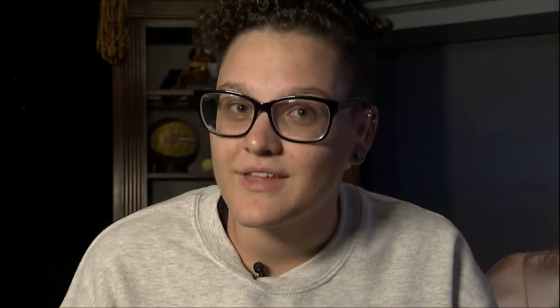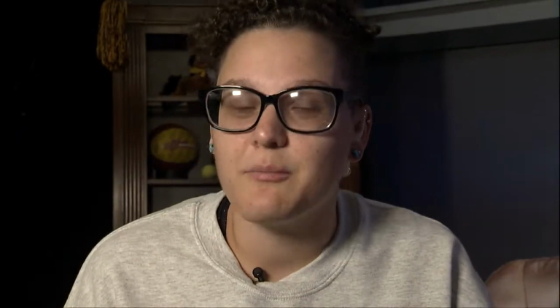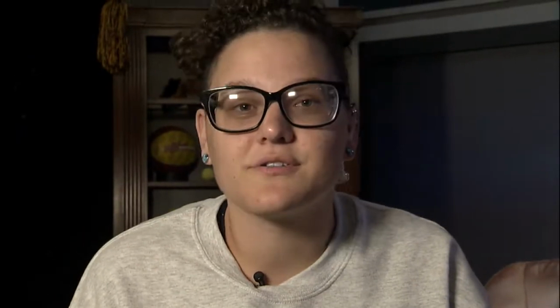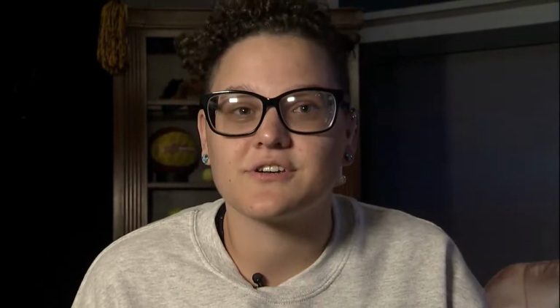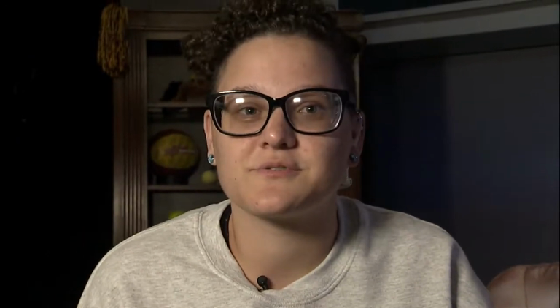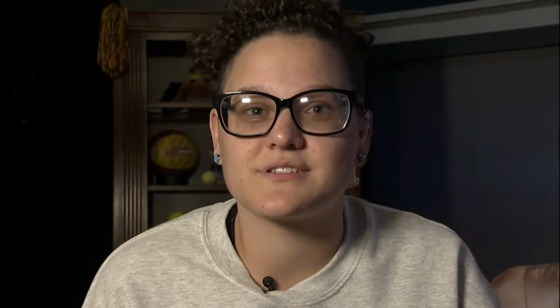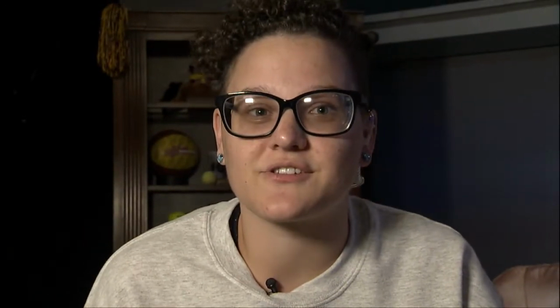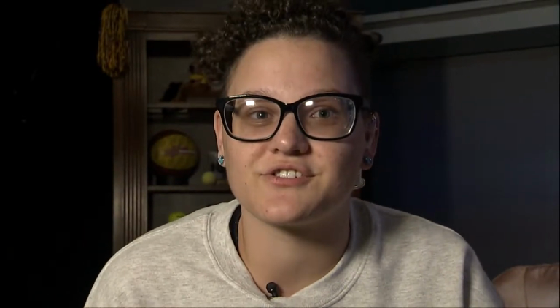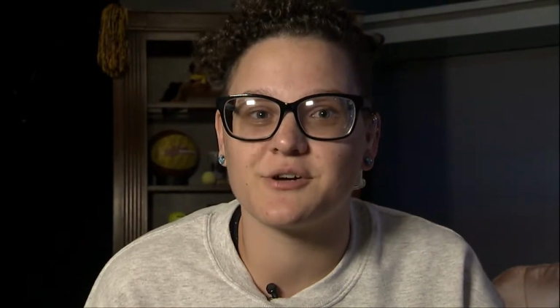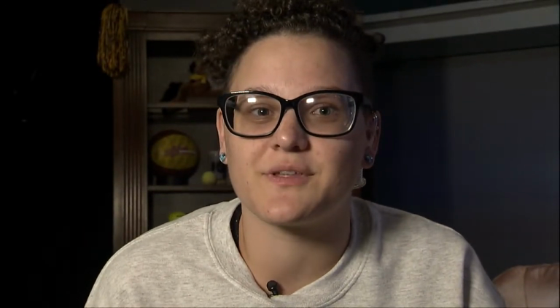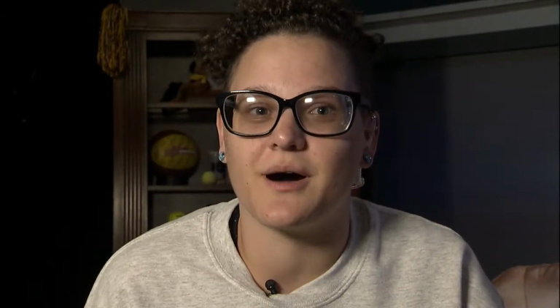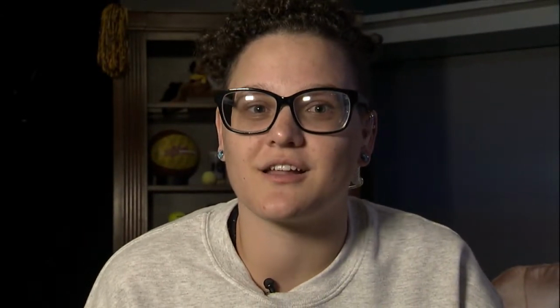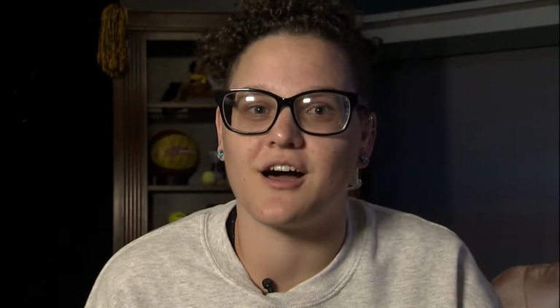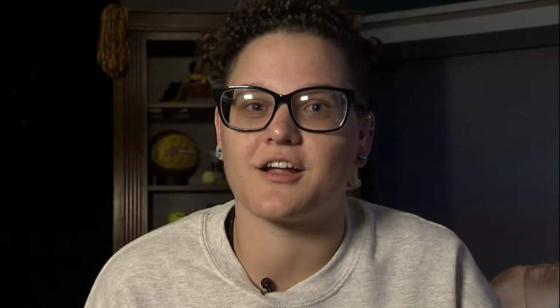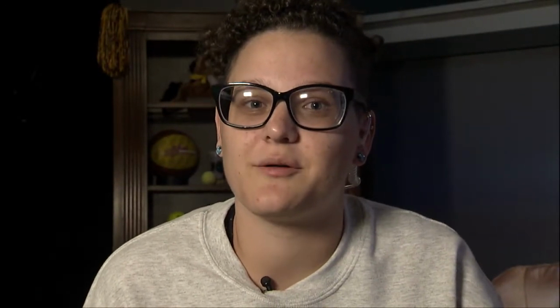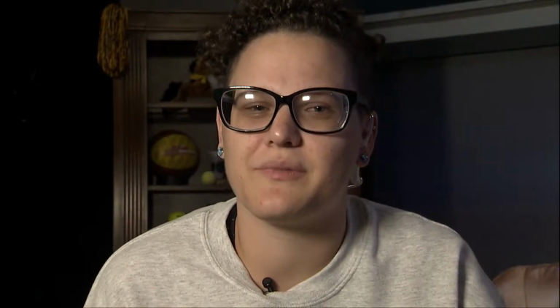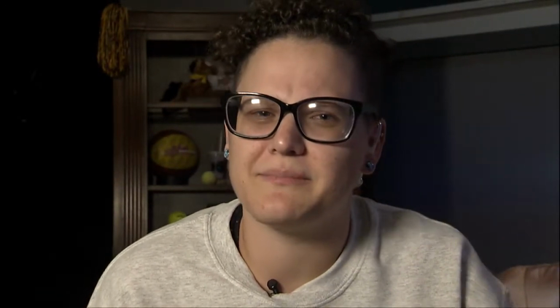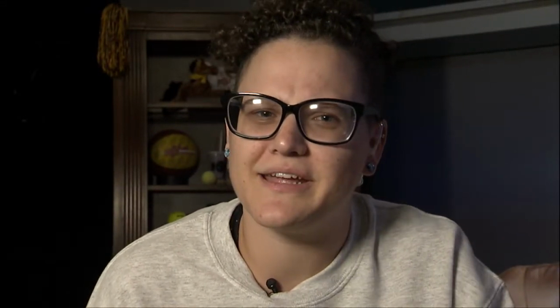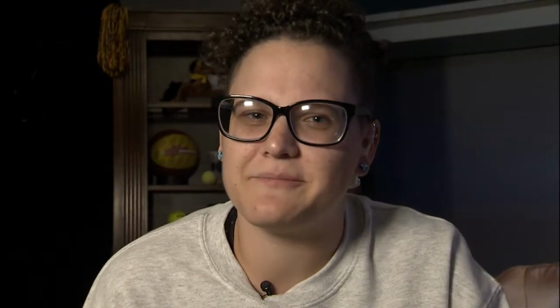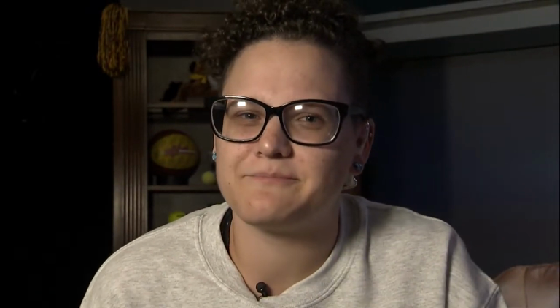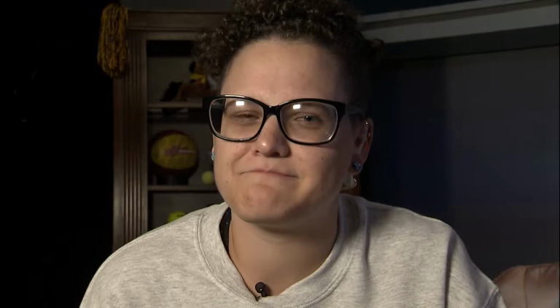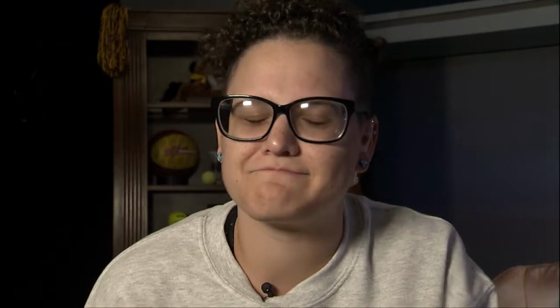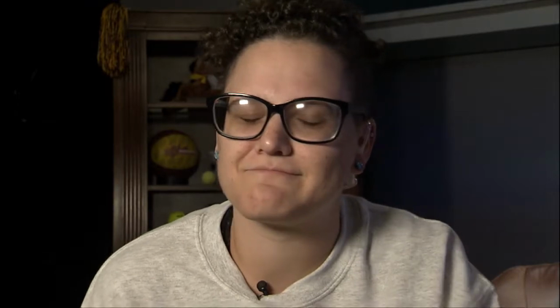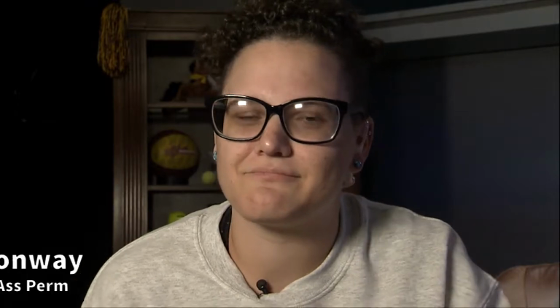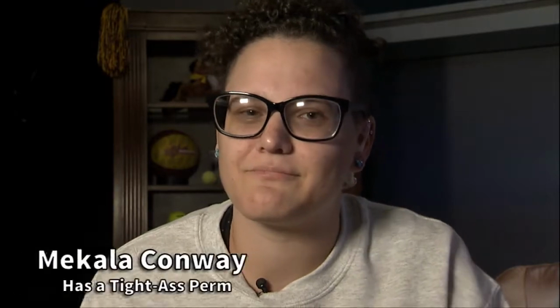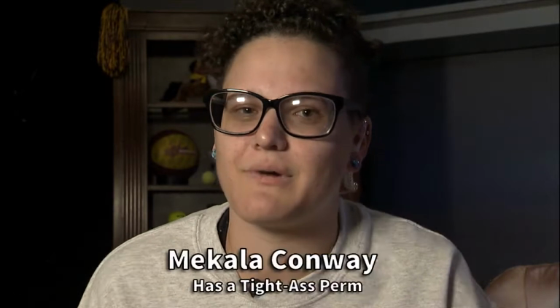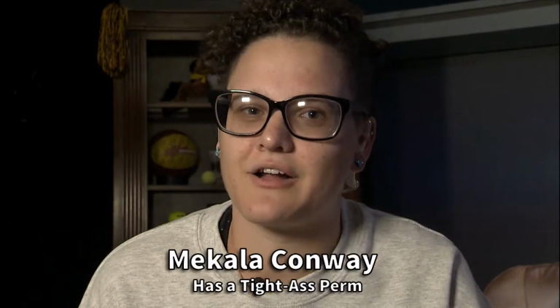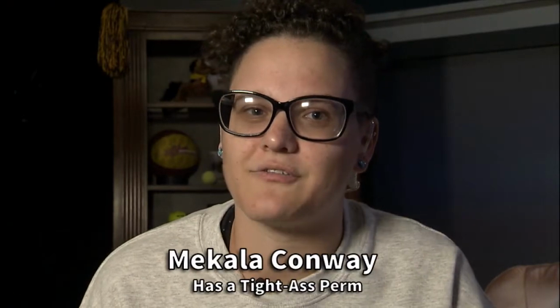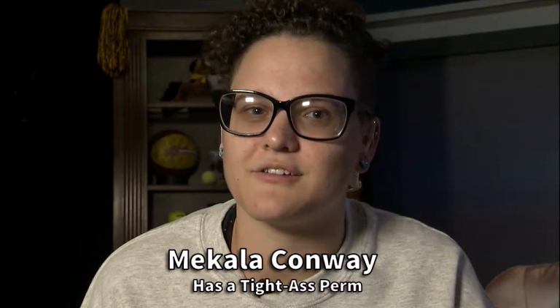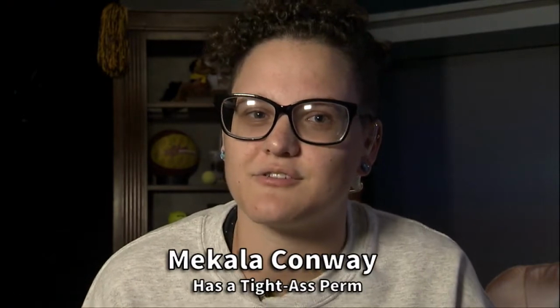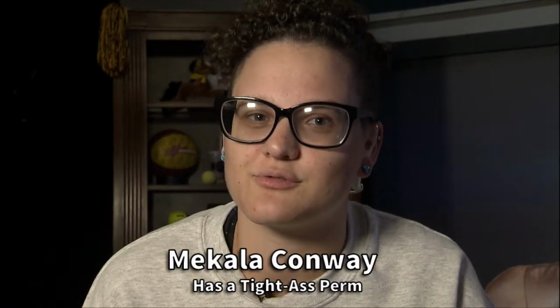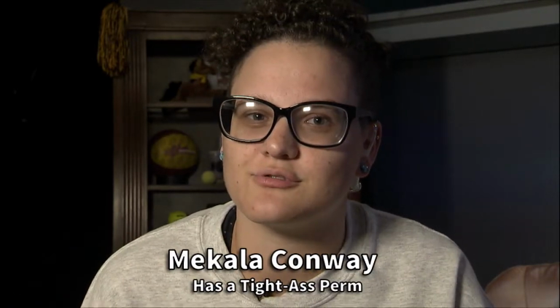Most hosts would start their show with a monologue, but me? I don't follow the rules.